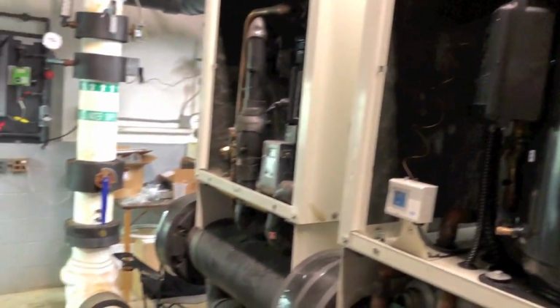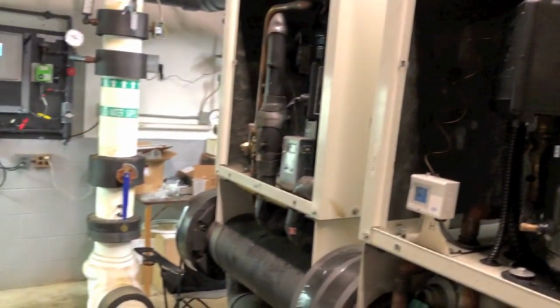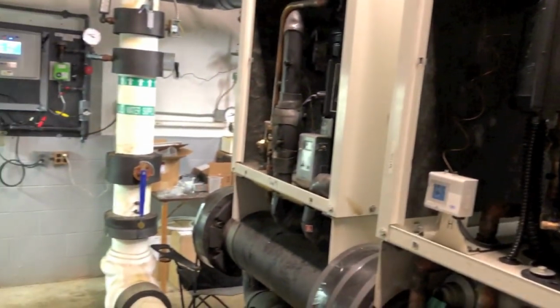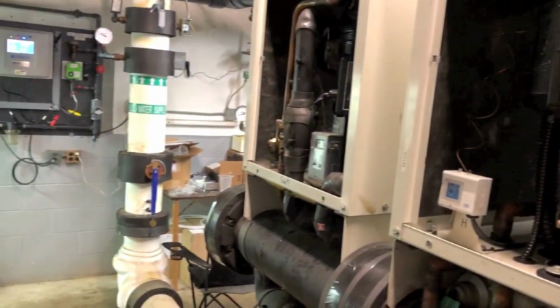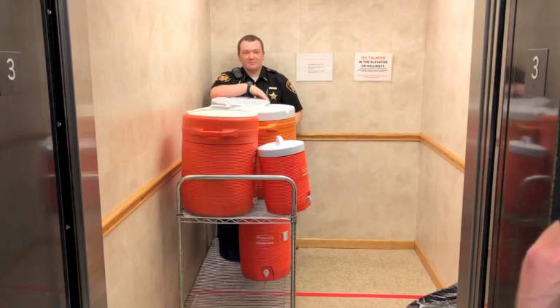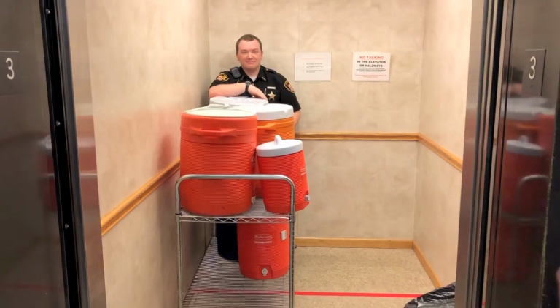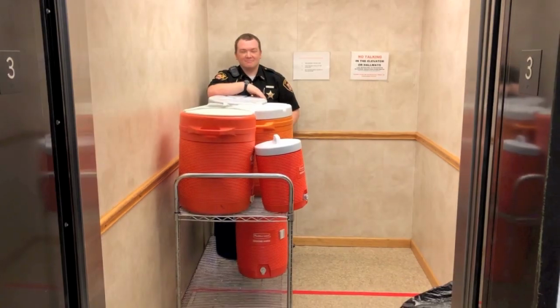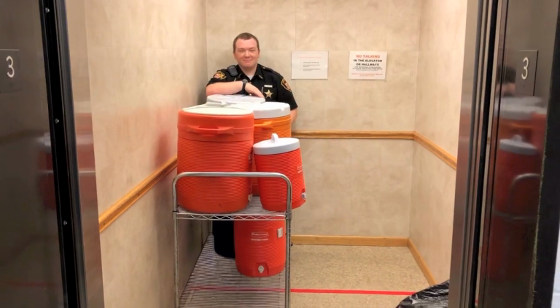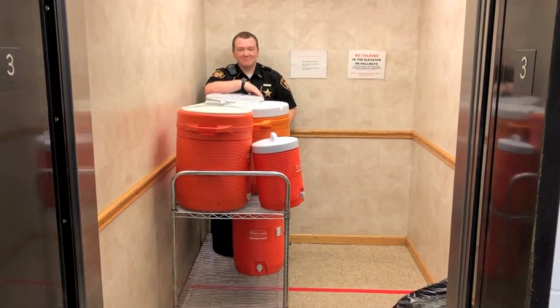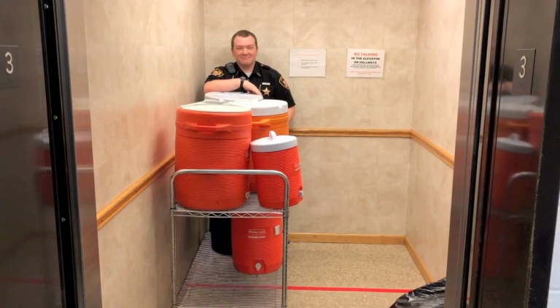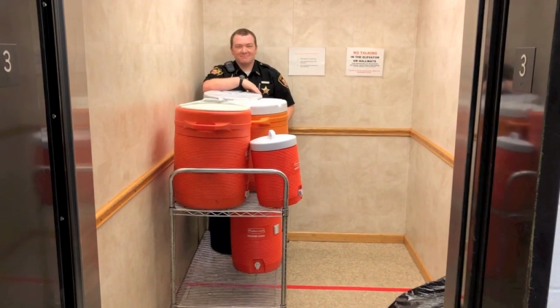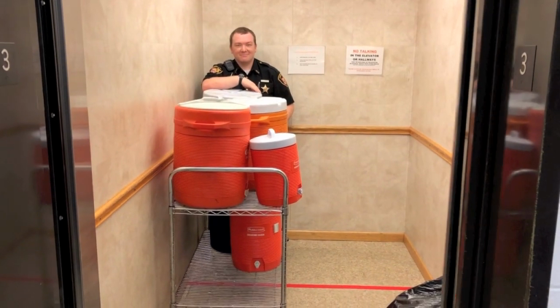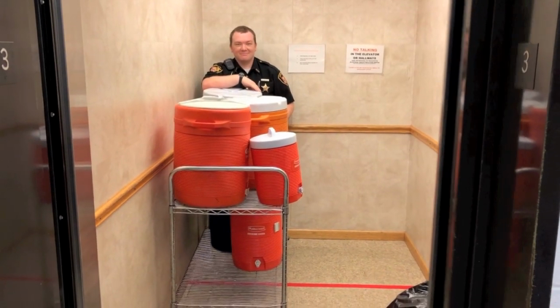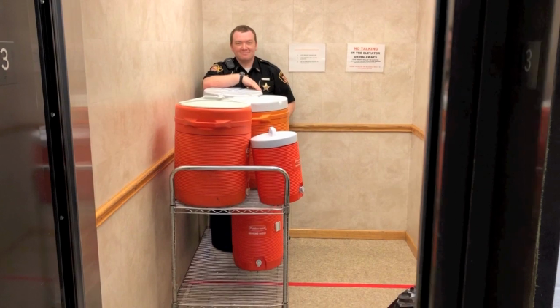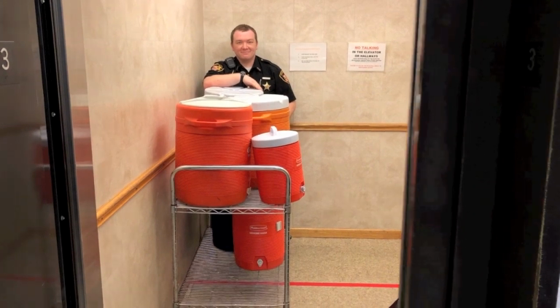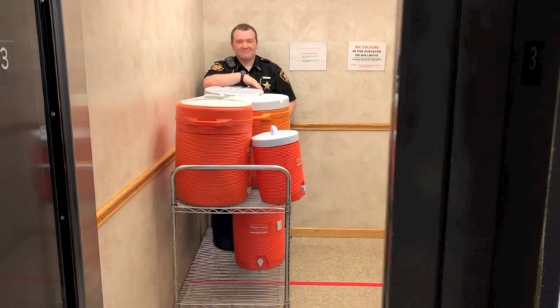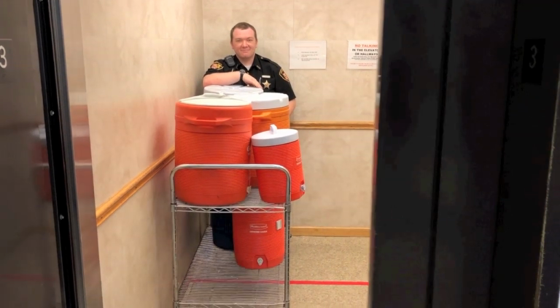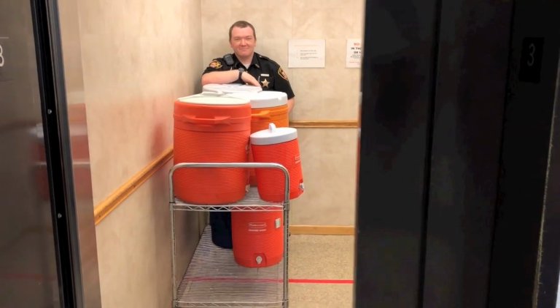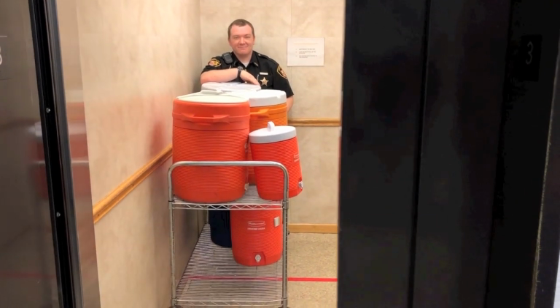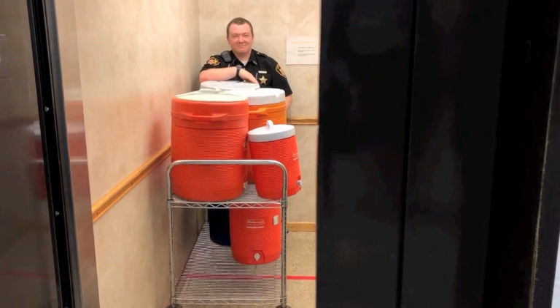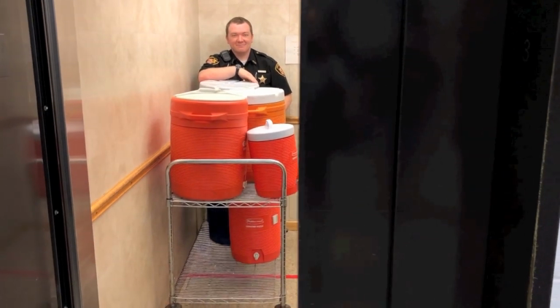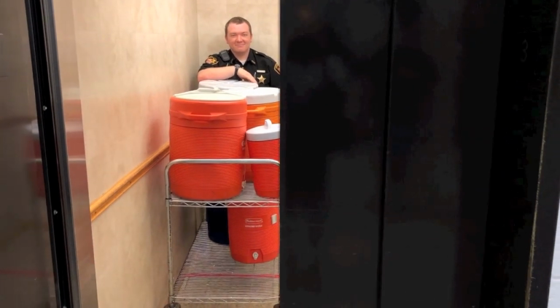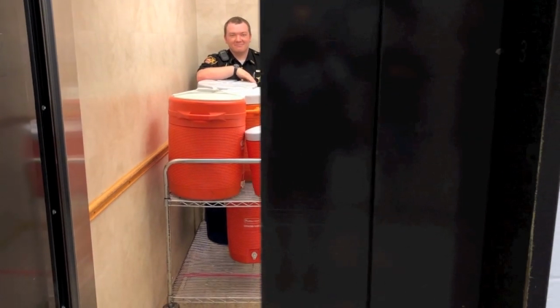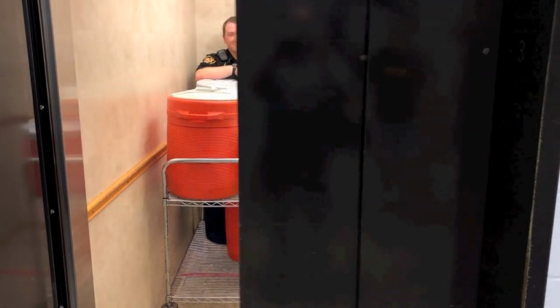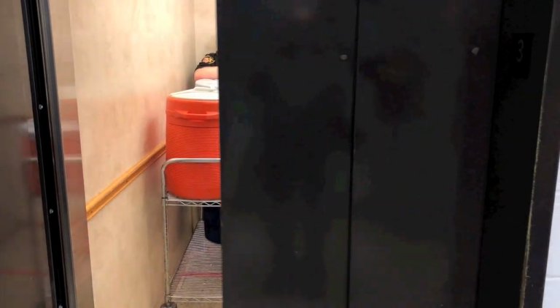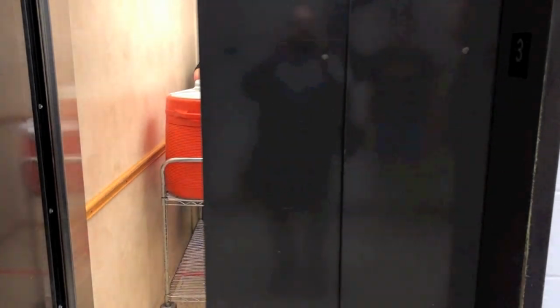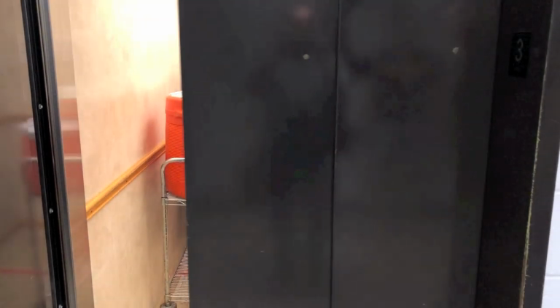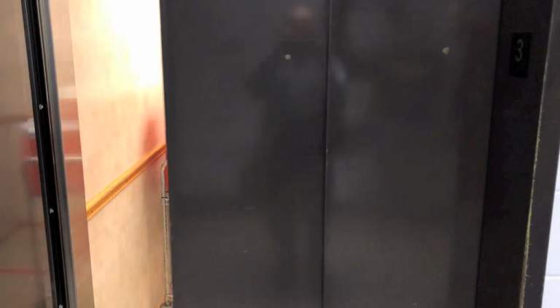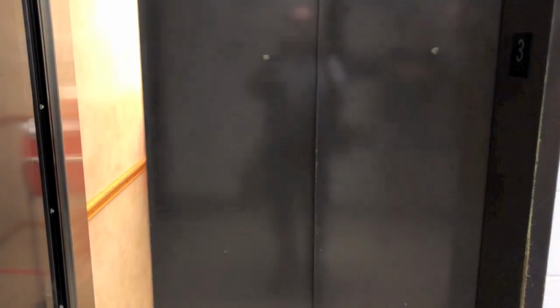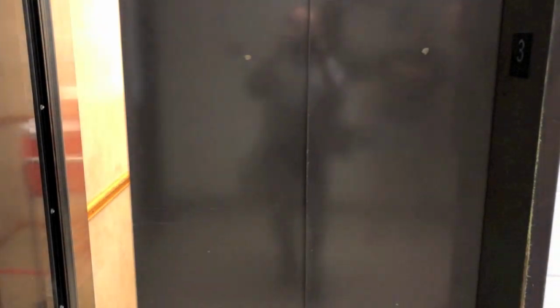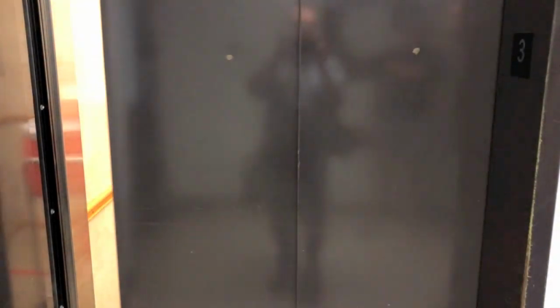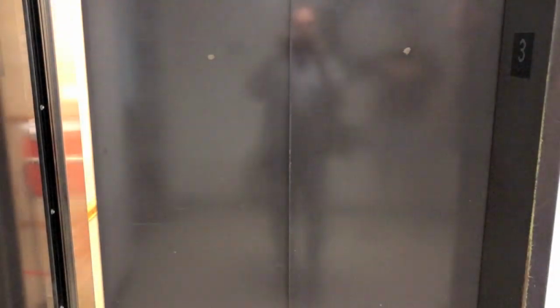On a hot day in July, this corrections officer is delivering cool water for relief to each floor of the jail.